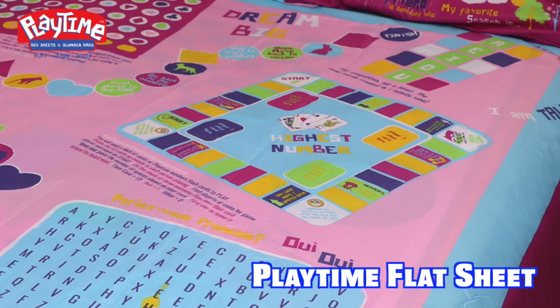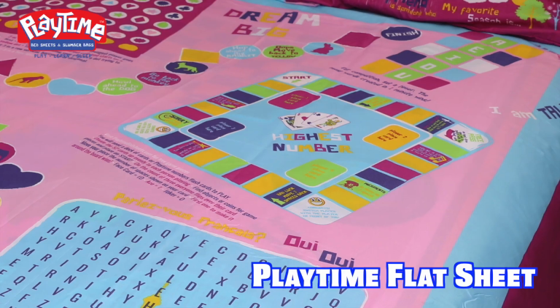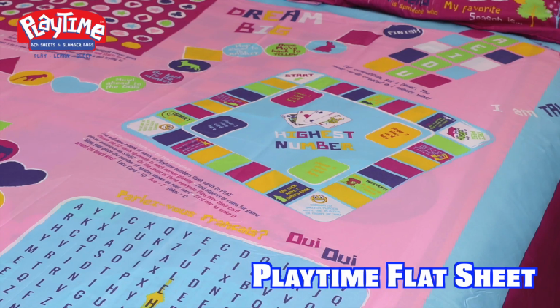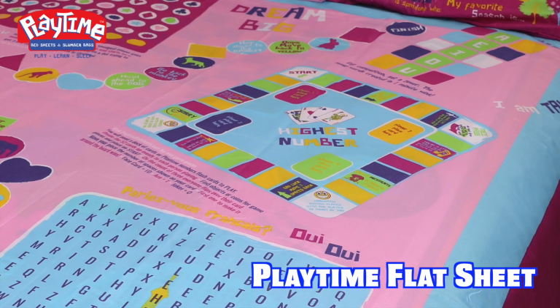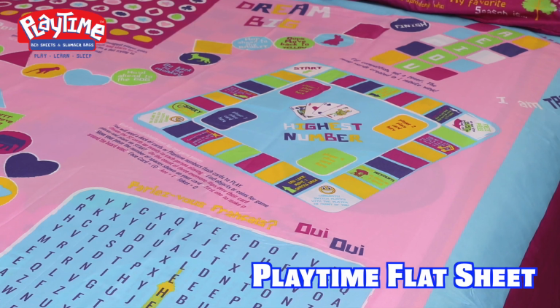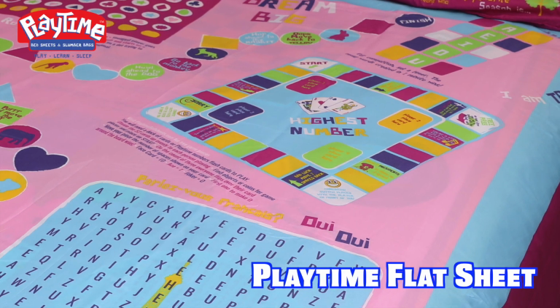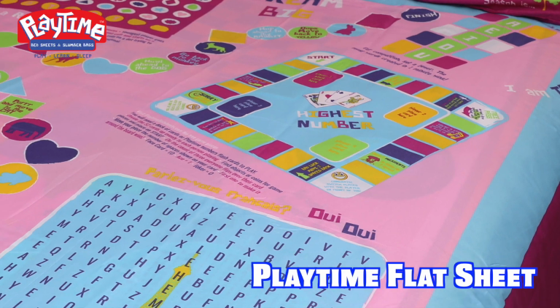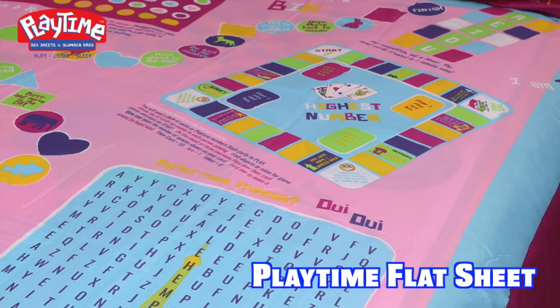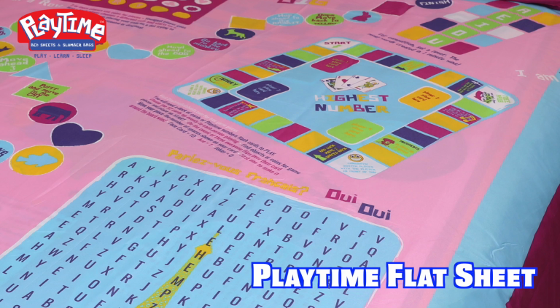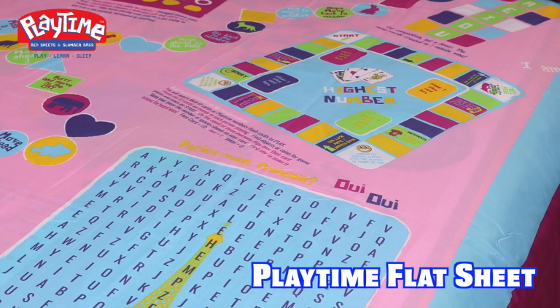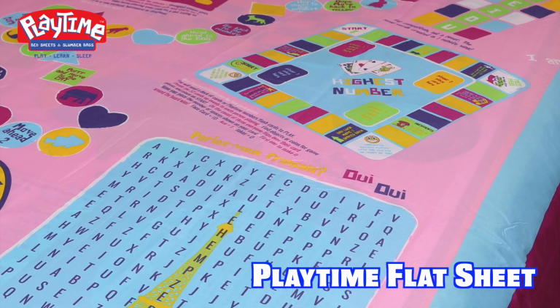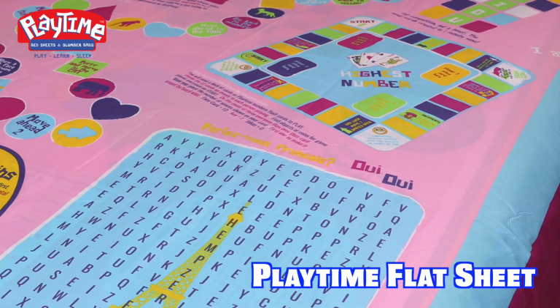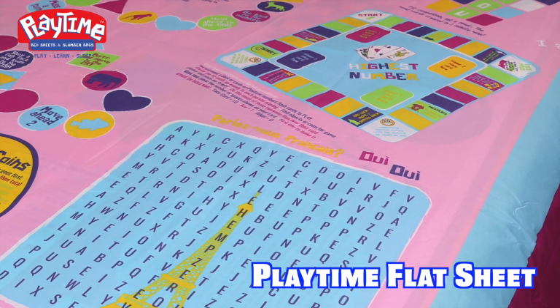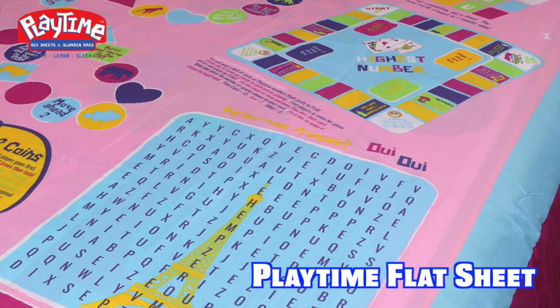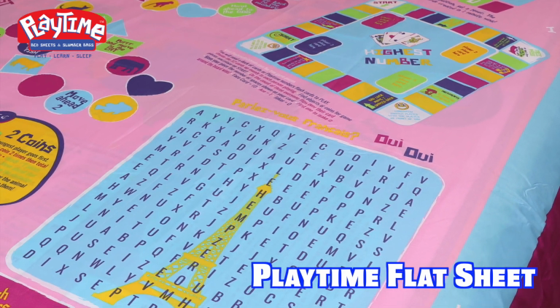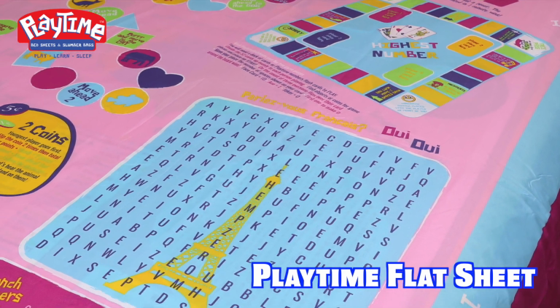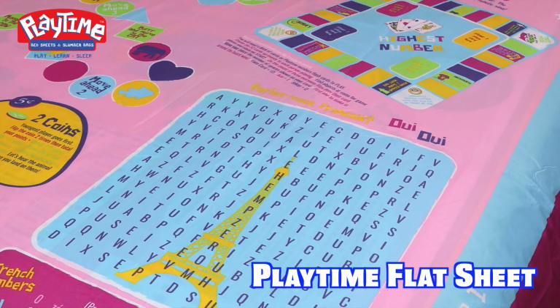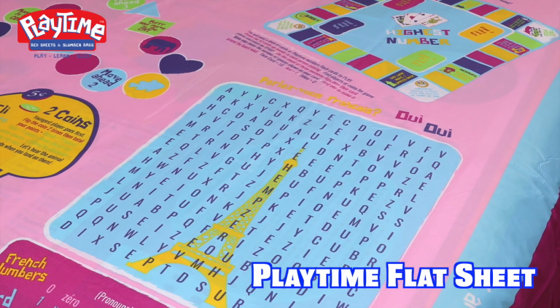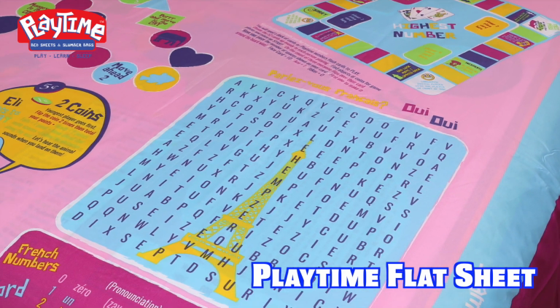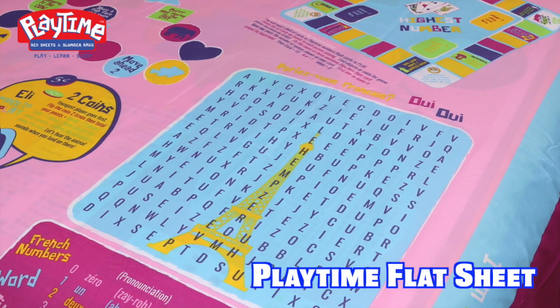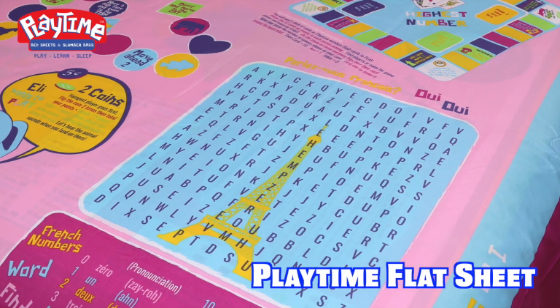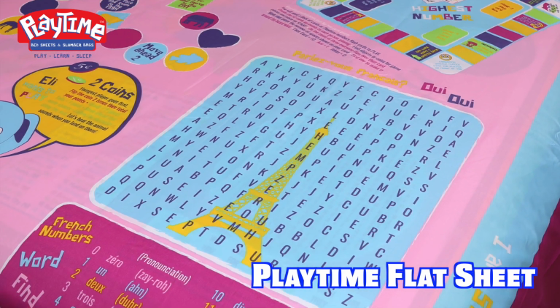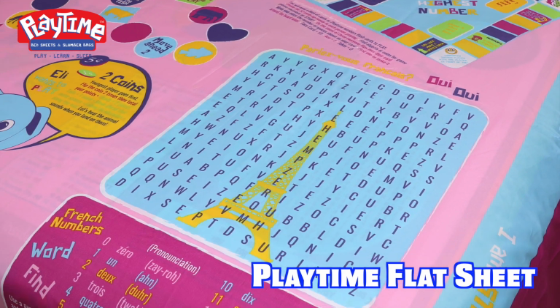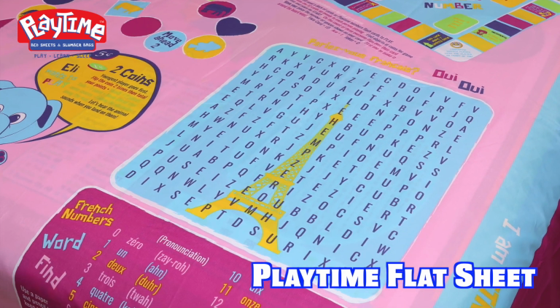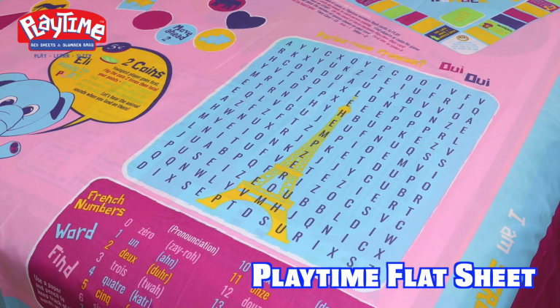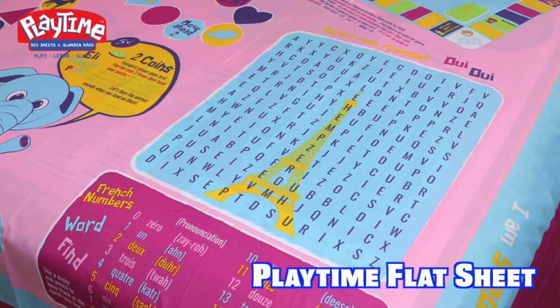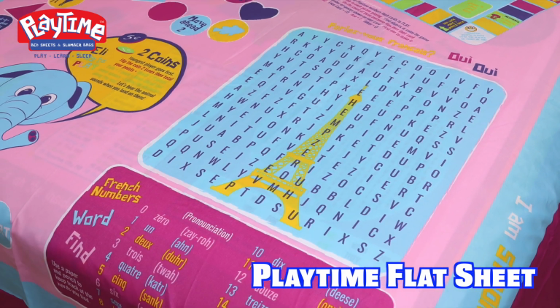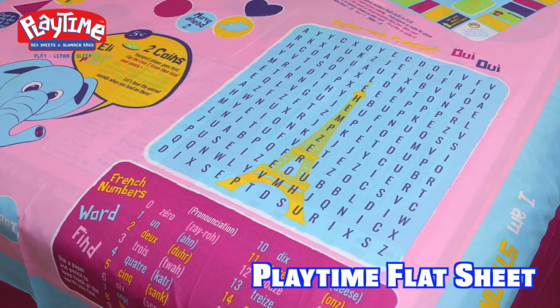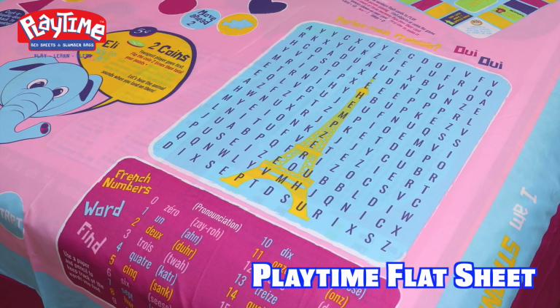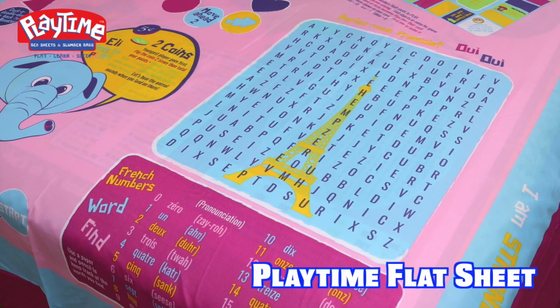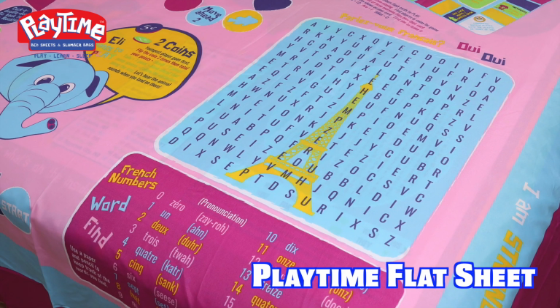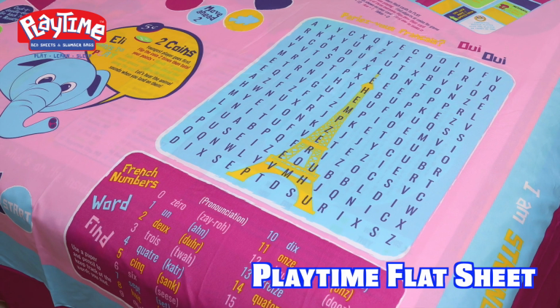The flat sheet is full of oversized game boards, shapes, colors, and positive affirmations.